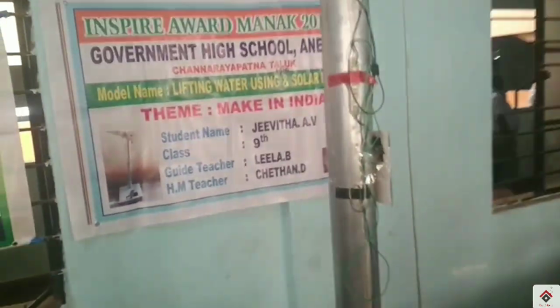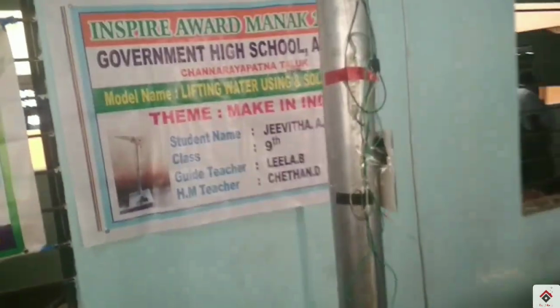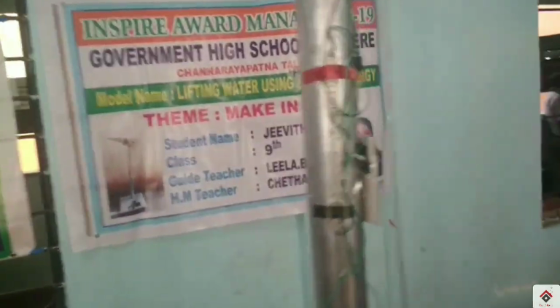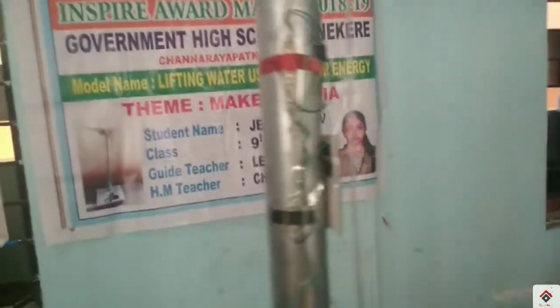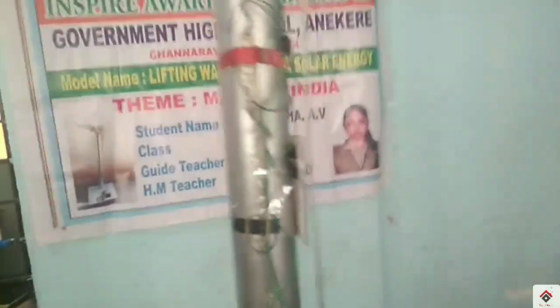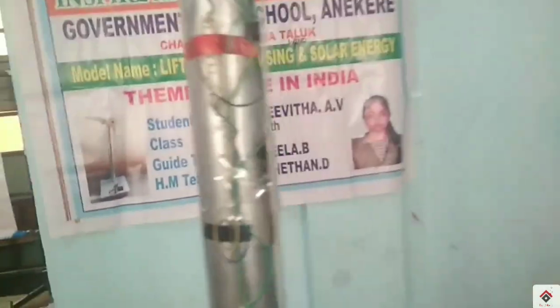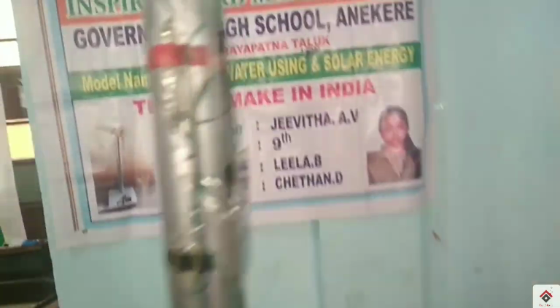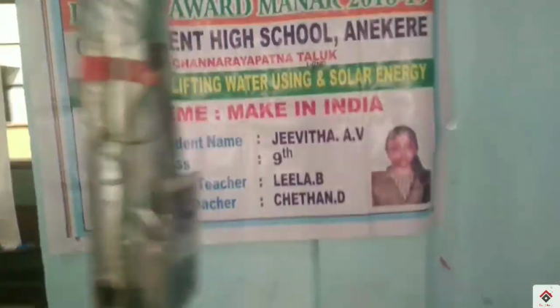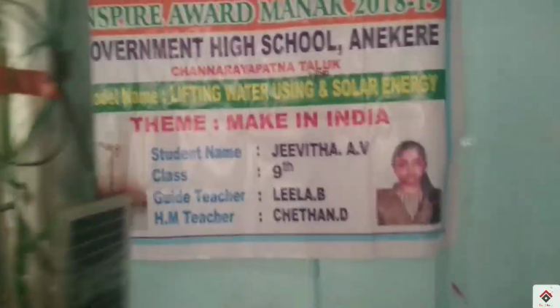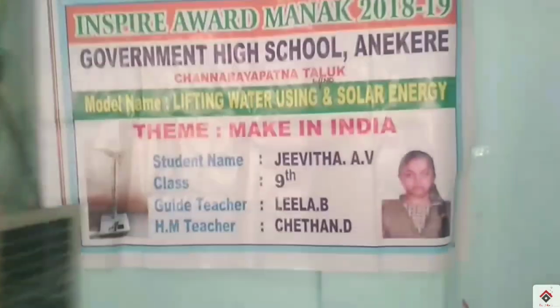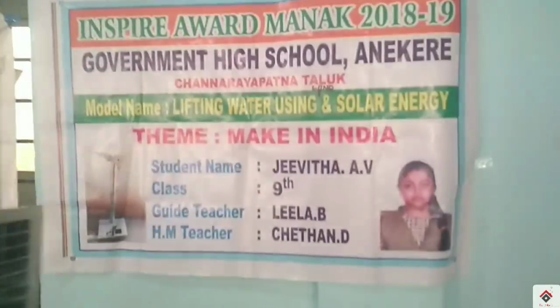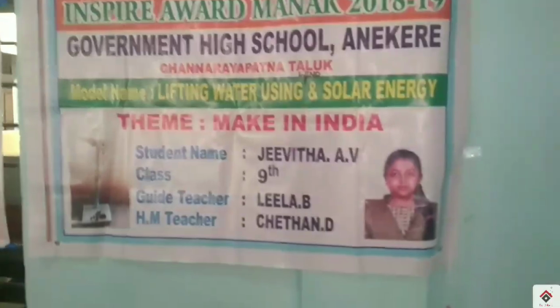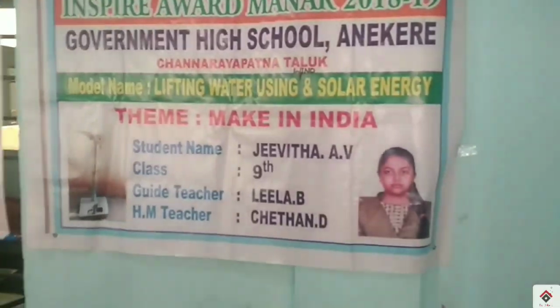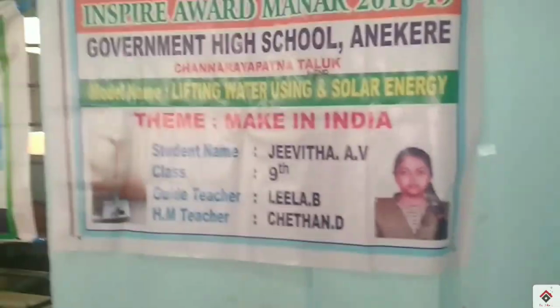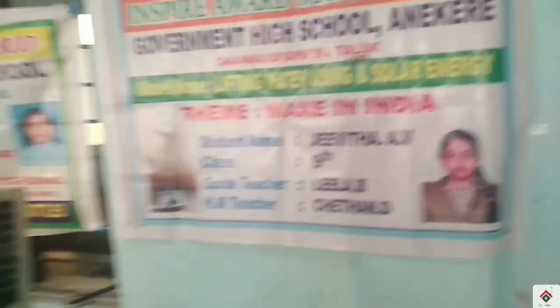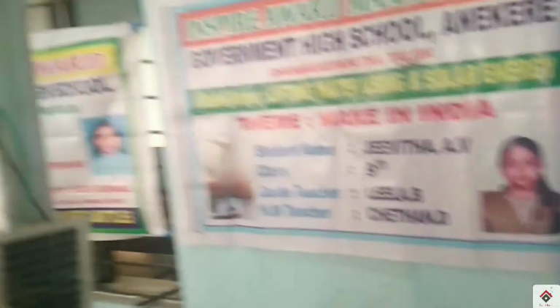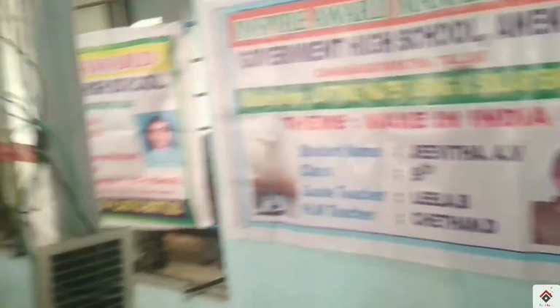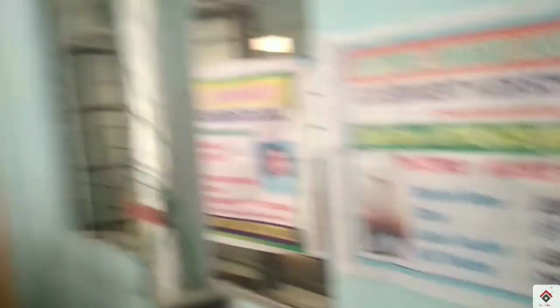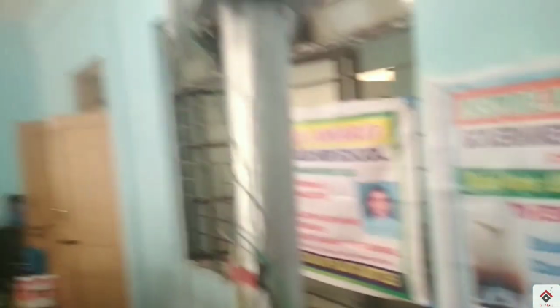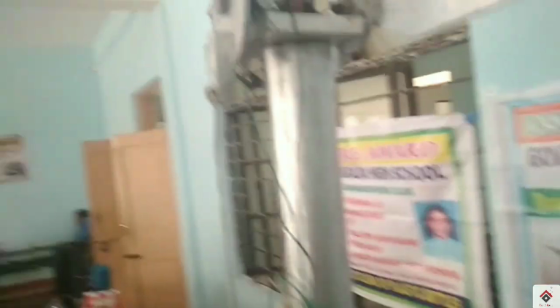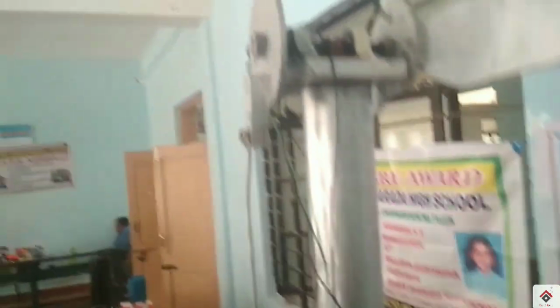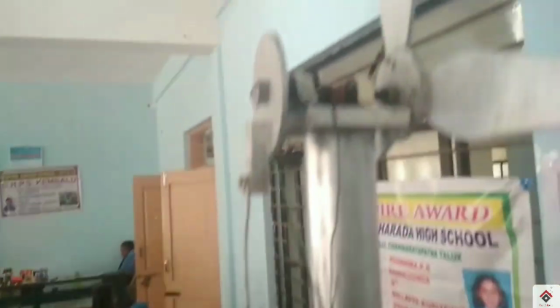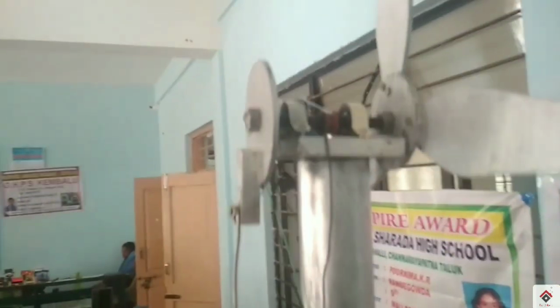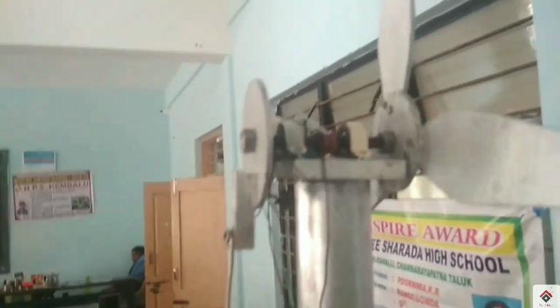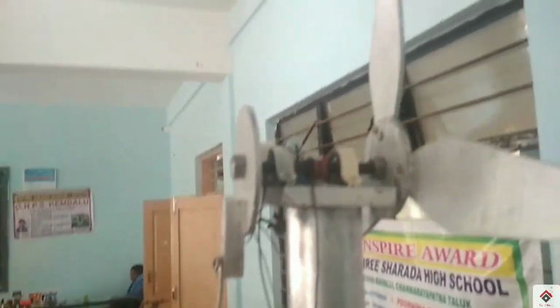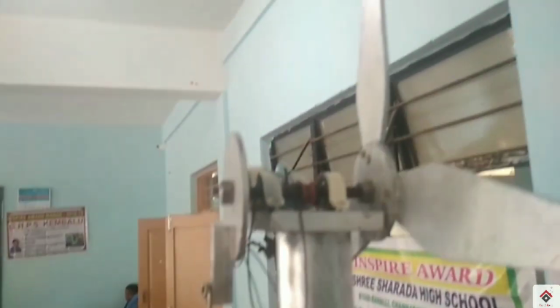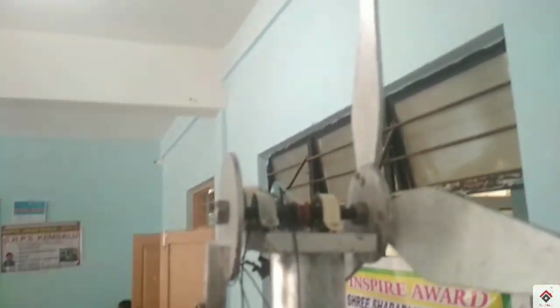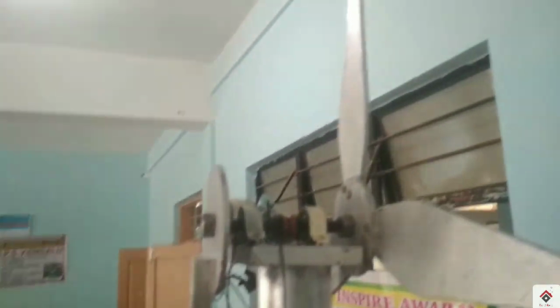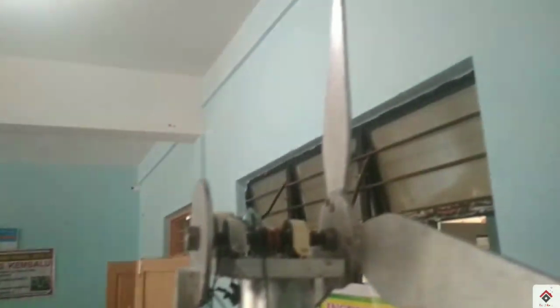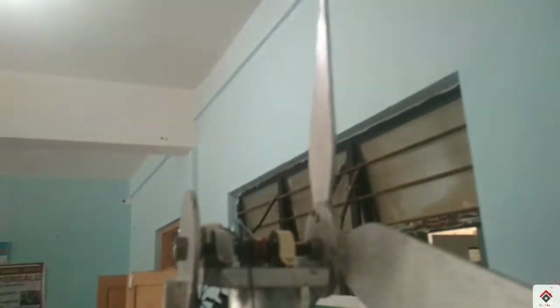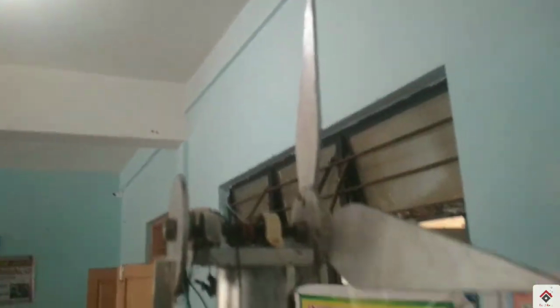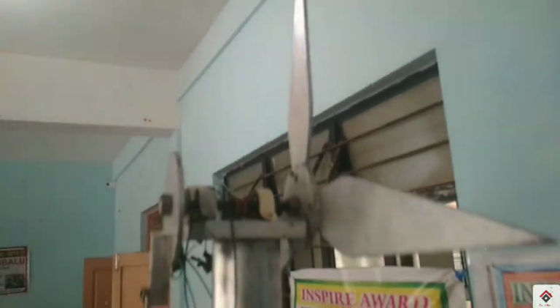Oh, it's a huge pole-like structure. I think it's used for lifting water using wind energy.